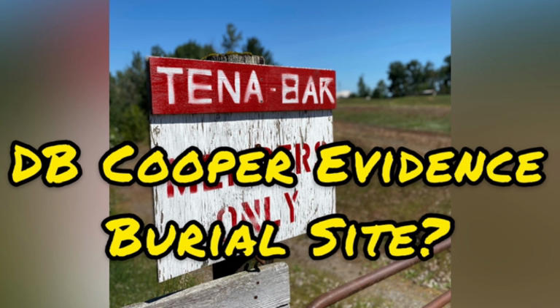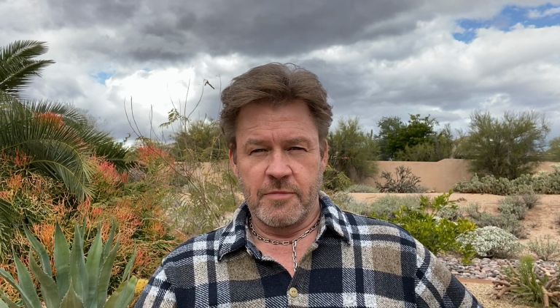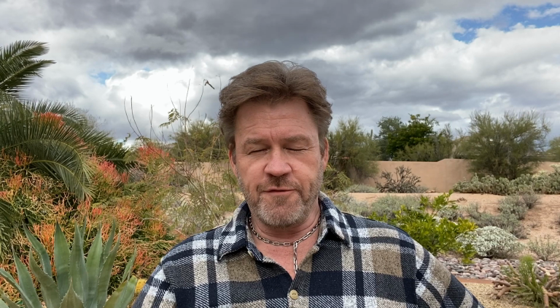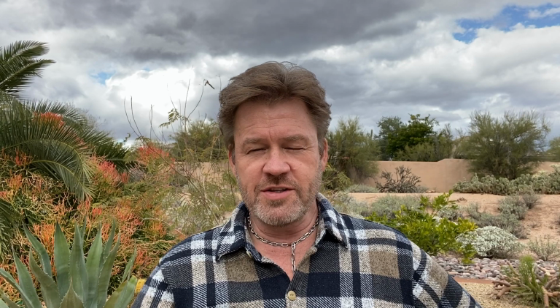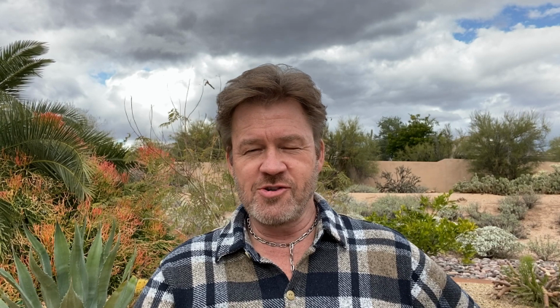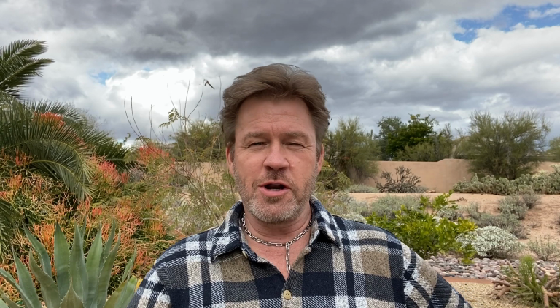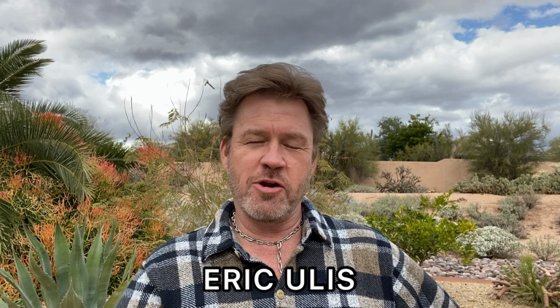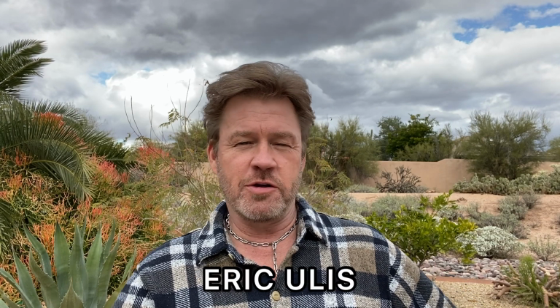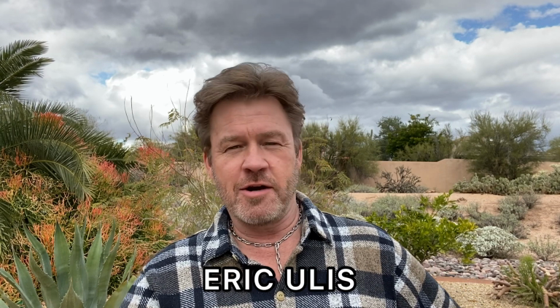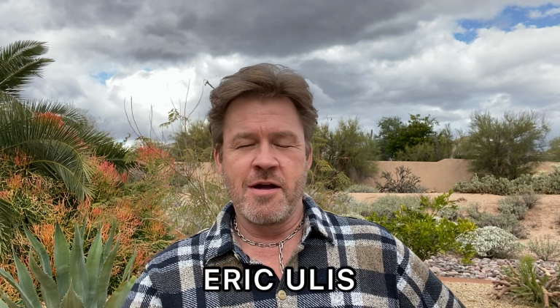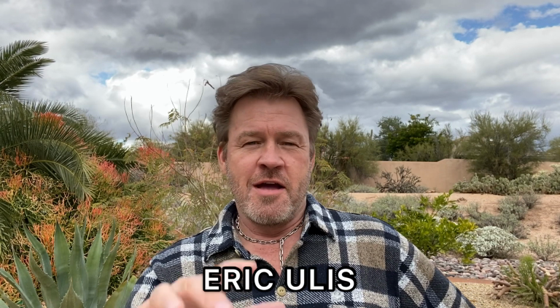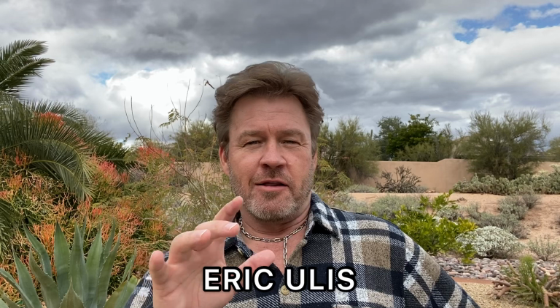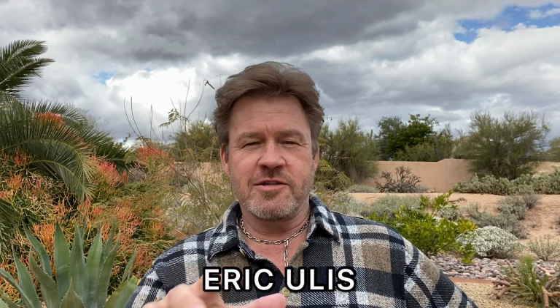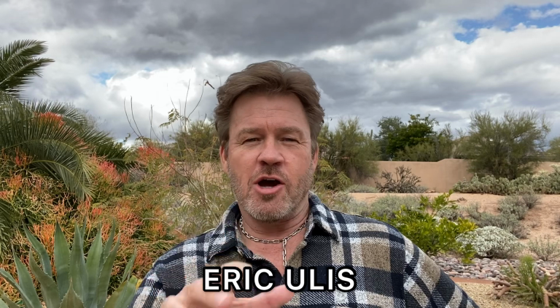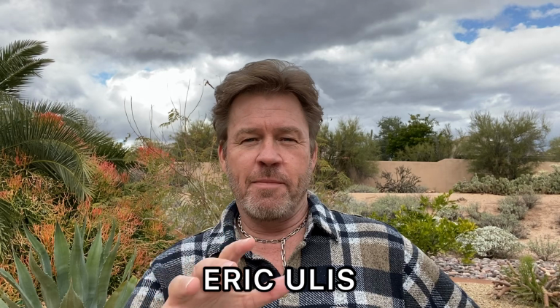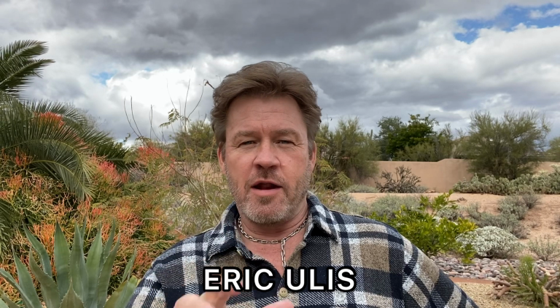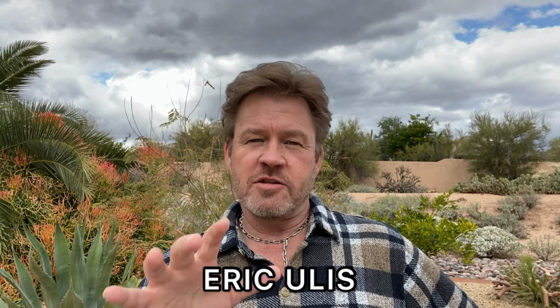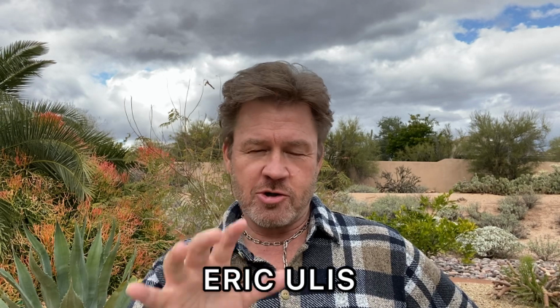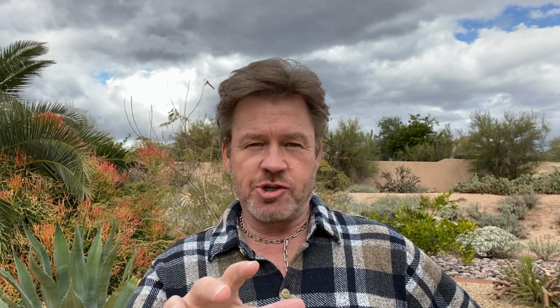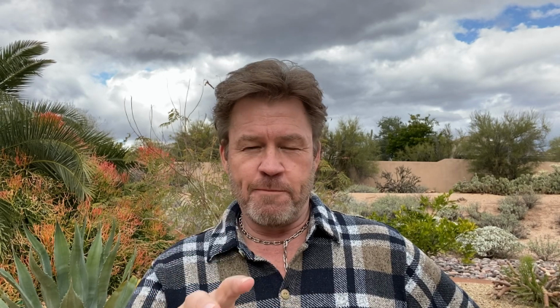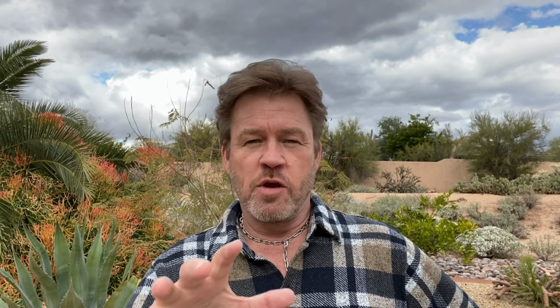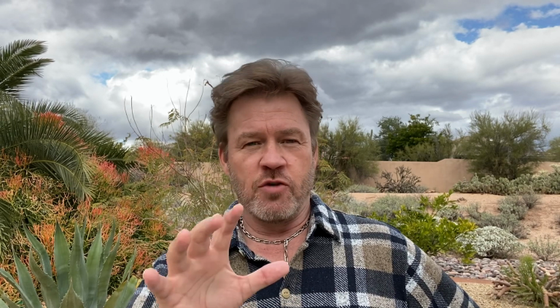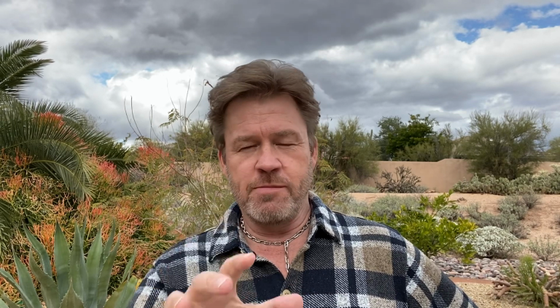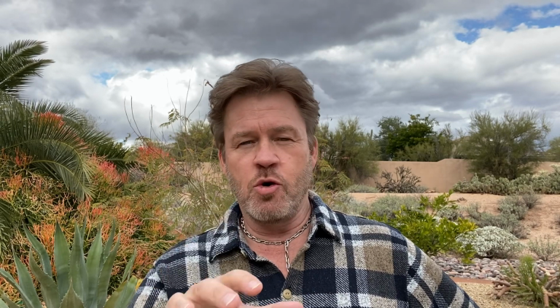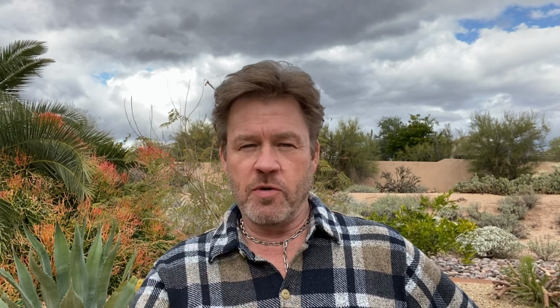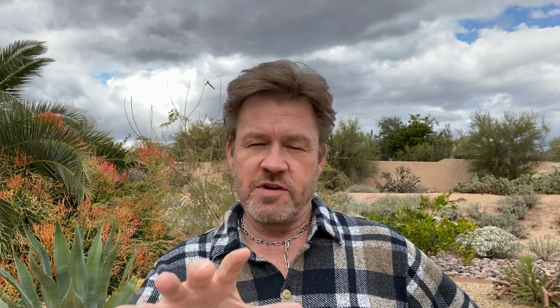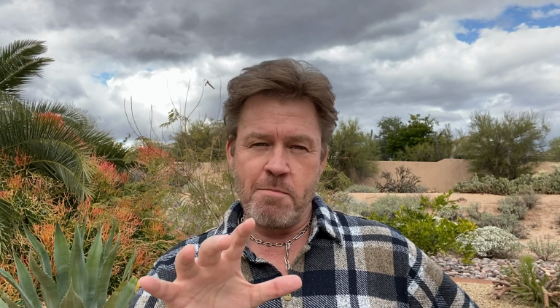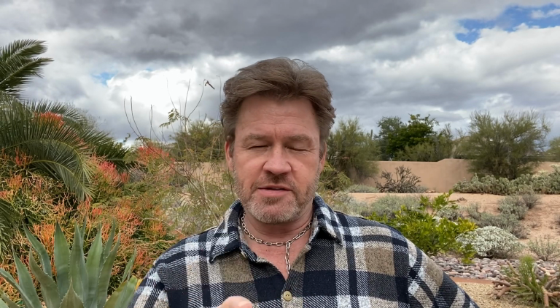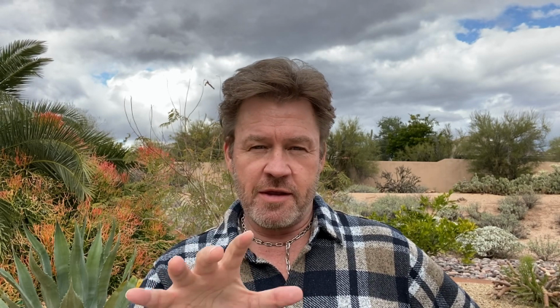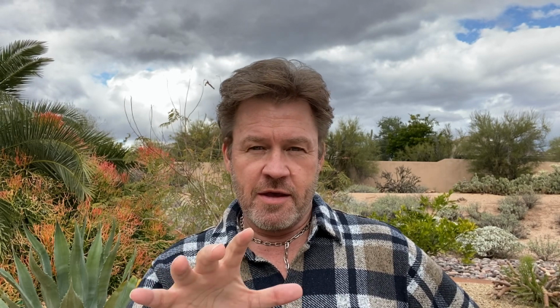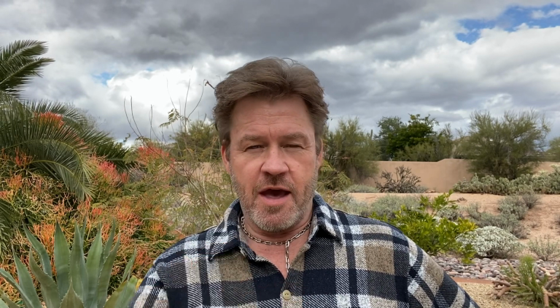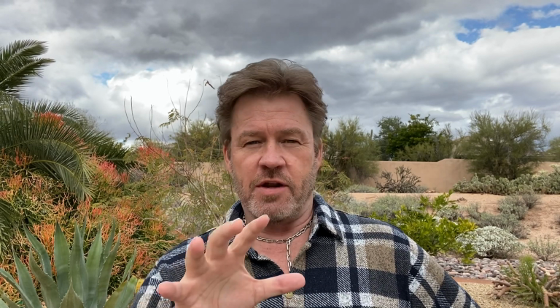Hey friends, how you doing? Eric Ulis here. Let's talk about searching for D.B. Cooper's missing evidence.